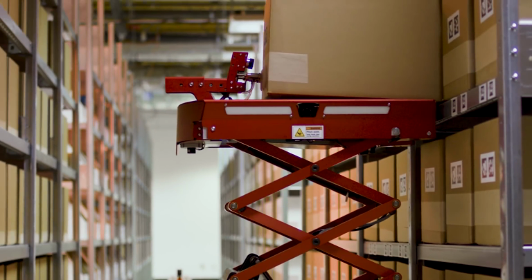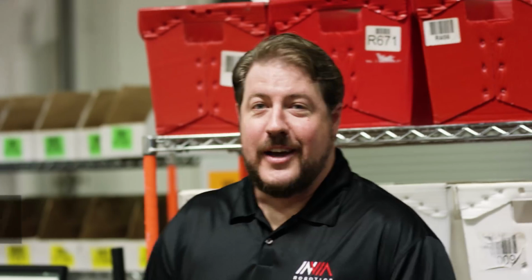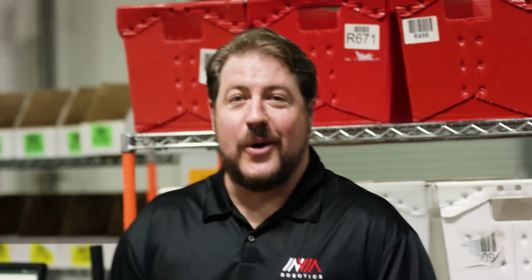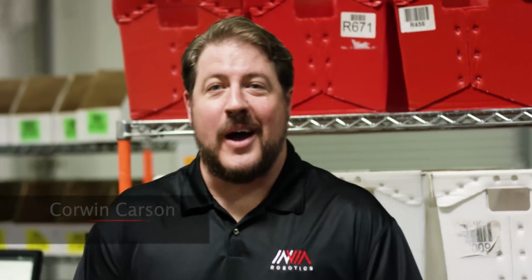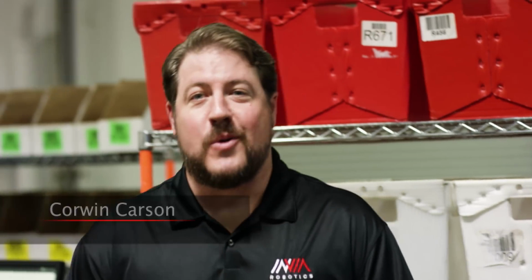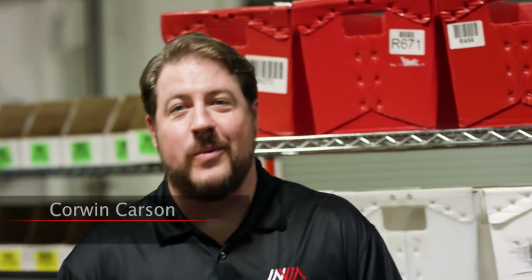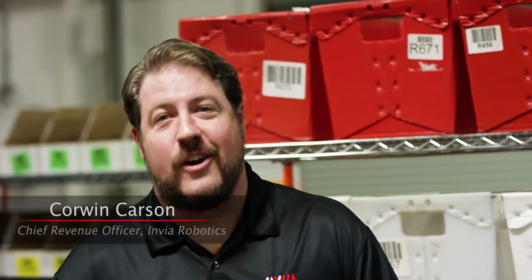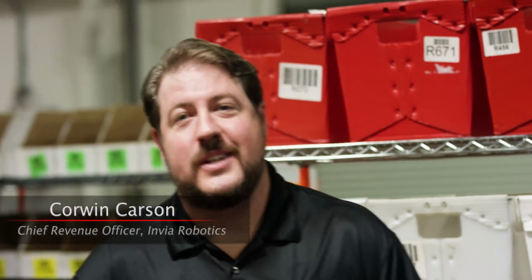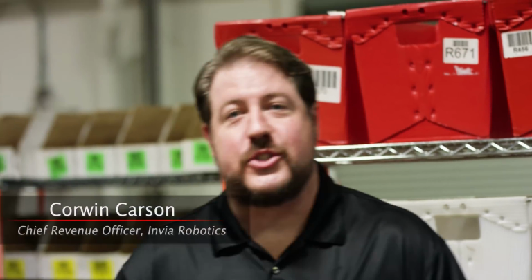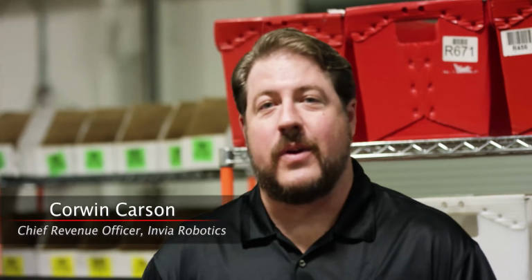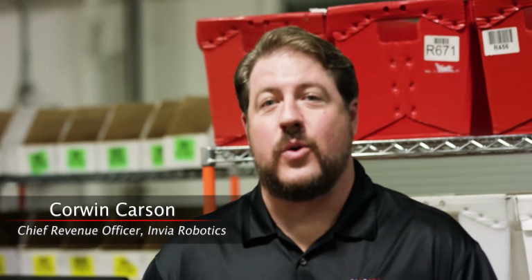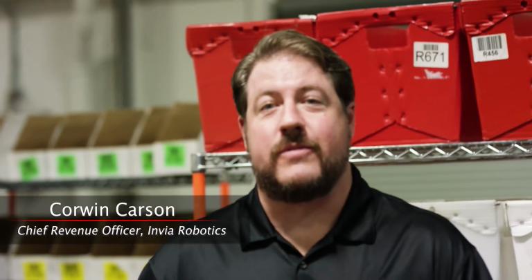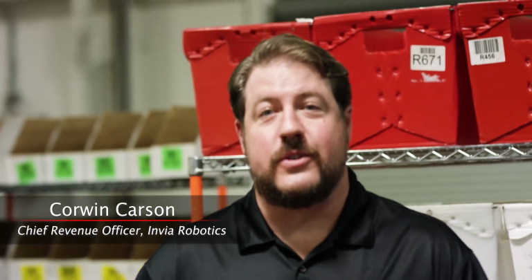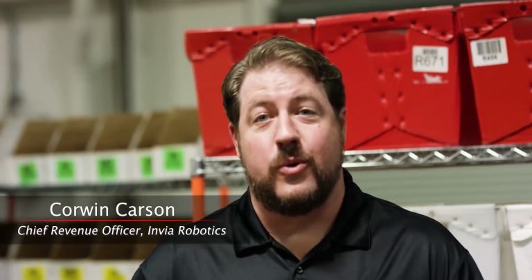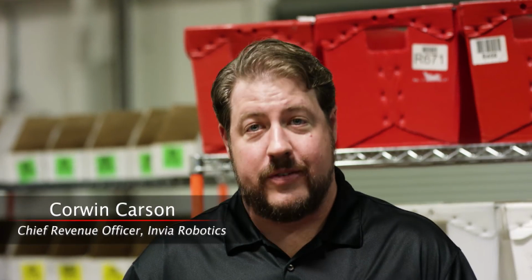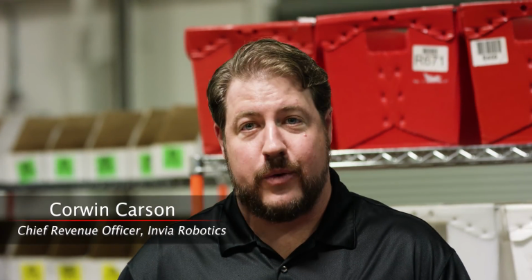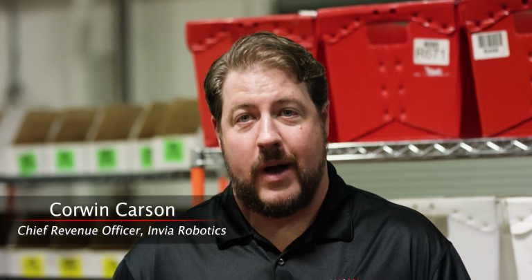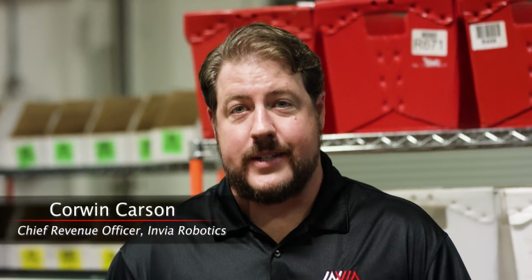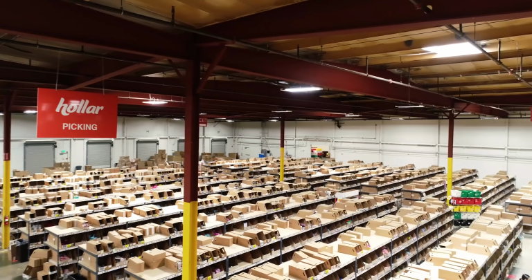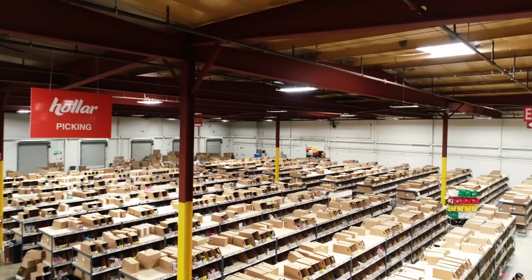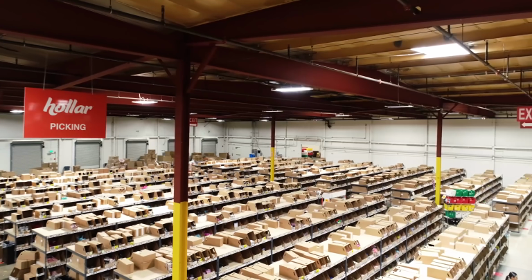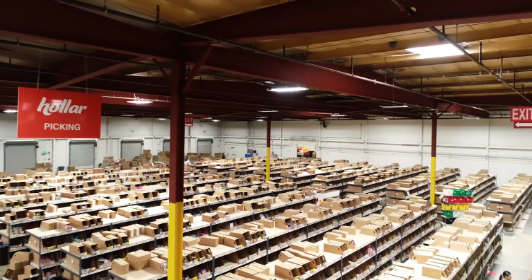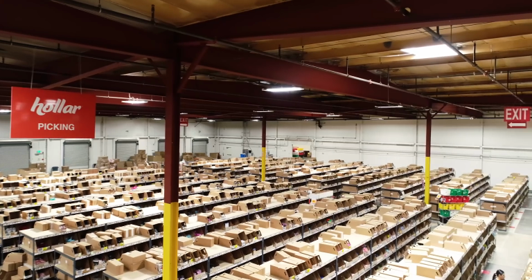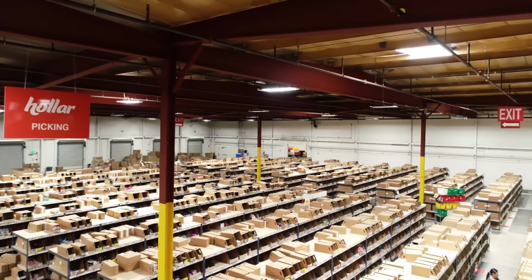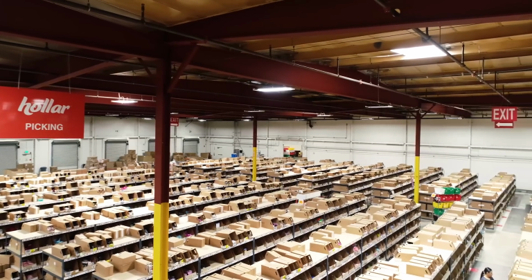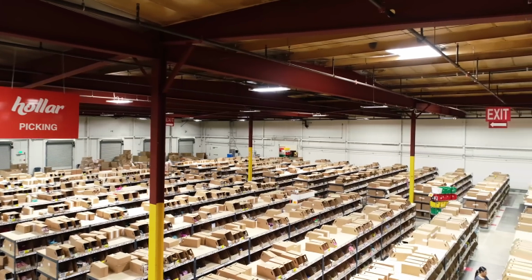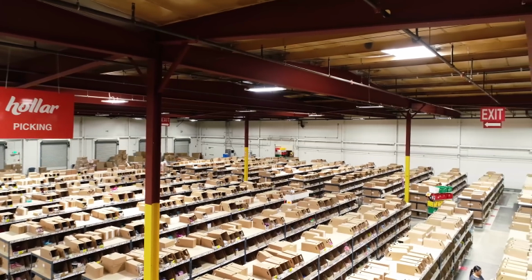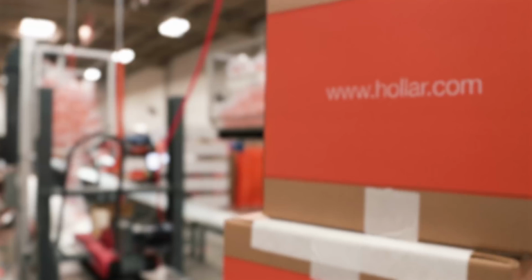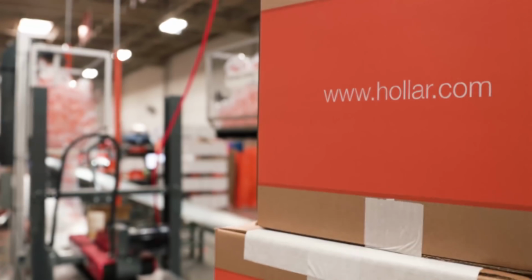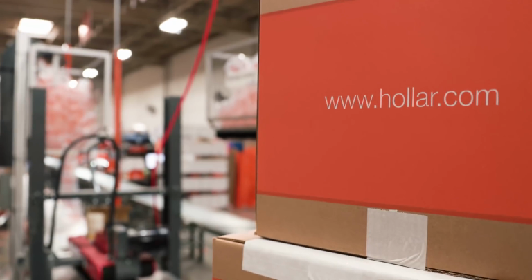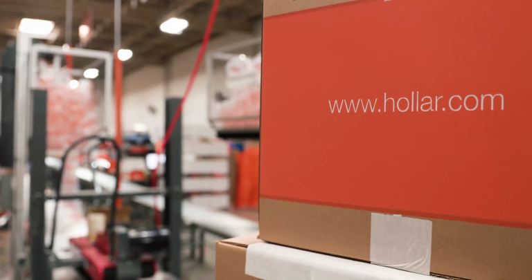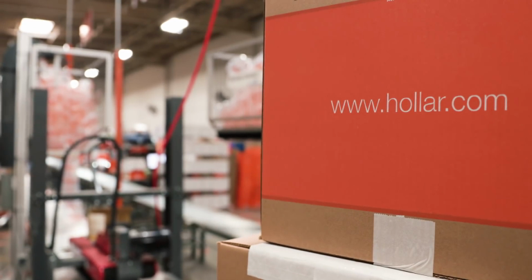Hello, I'm Corwin Carson. I'm the Chief Revenue Officer for Envia Robotics and I'm here at one of our many deployments, Holler.com.